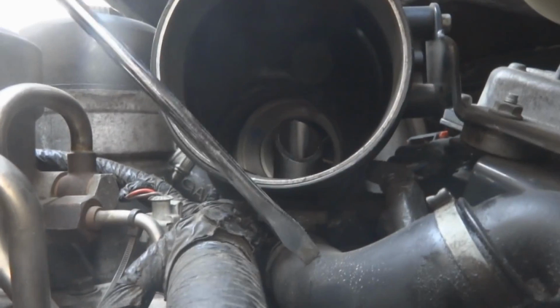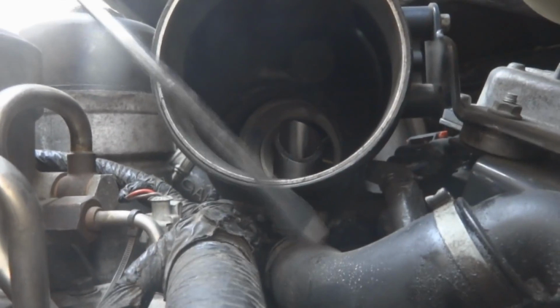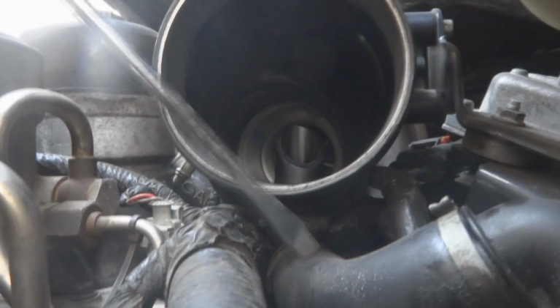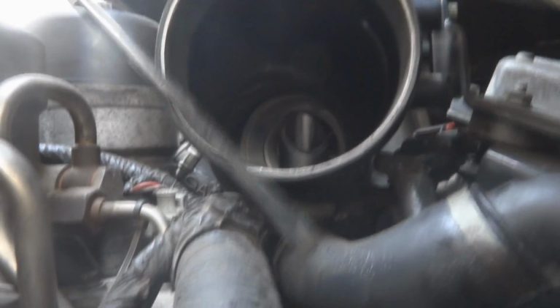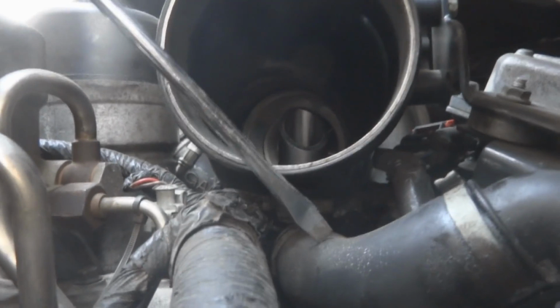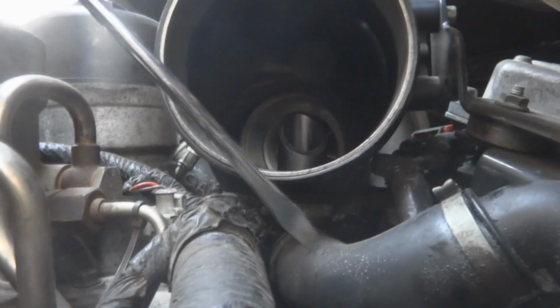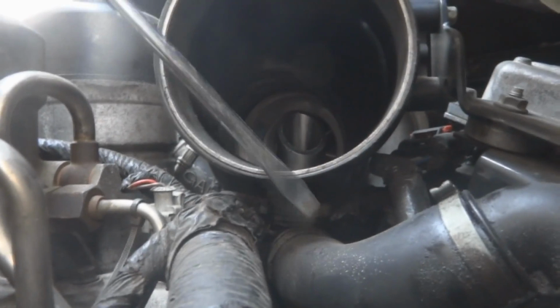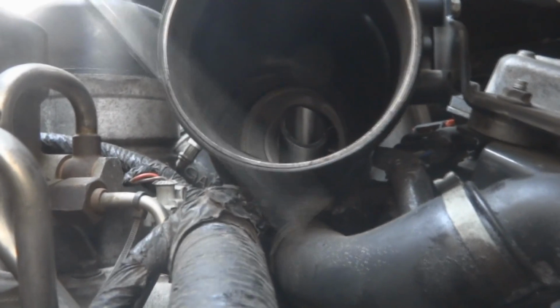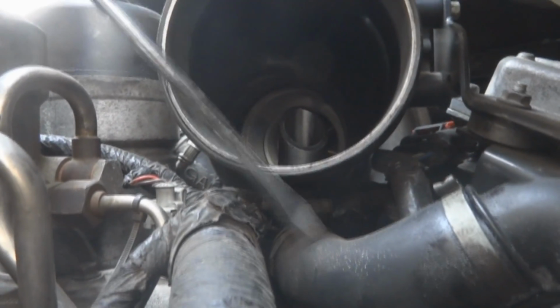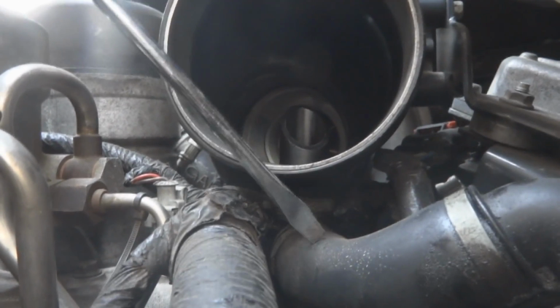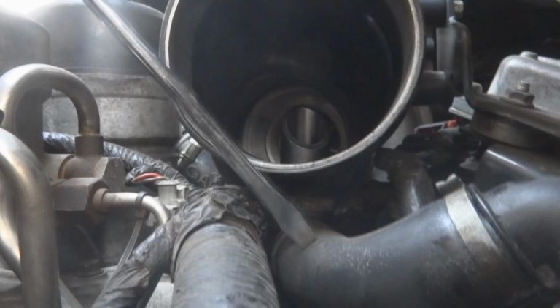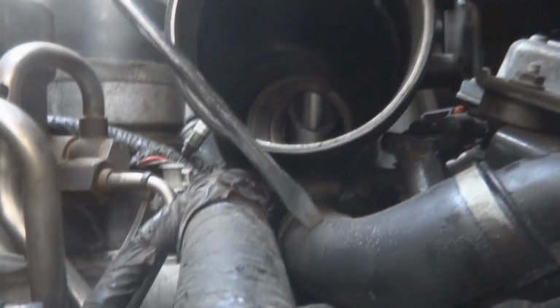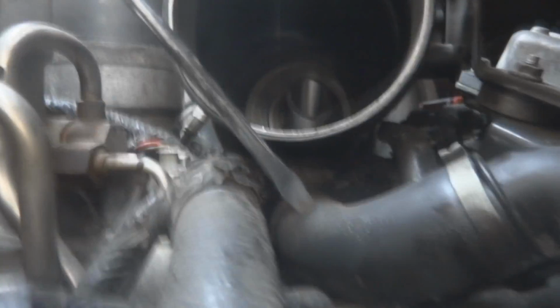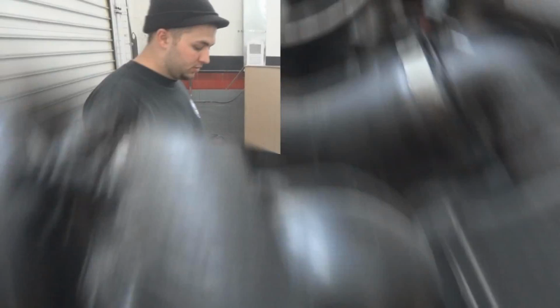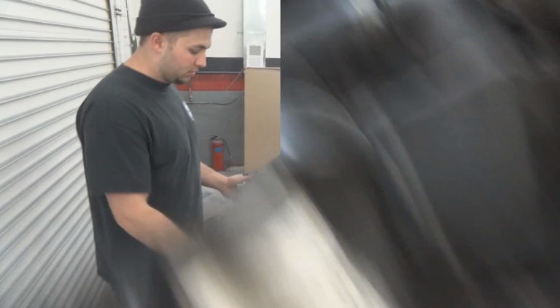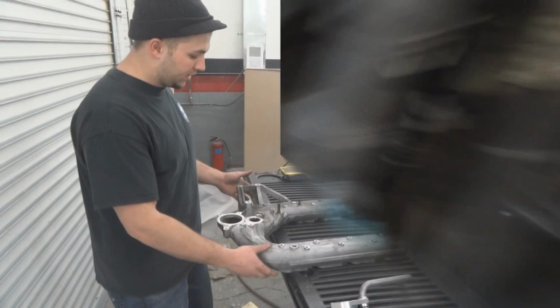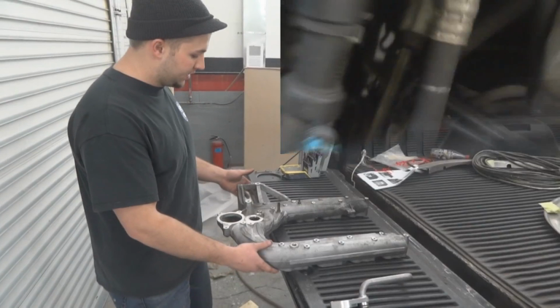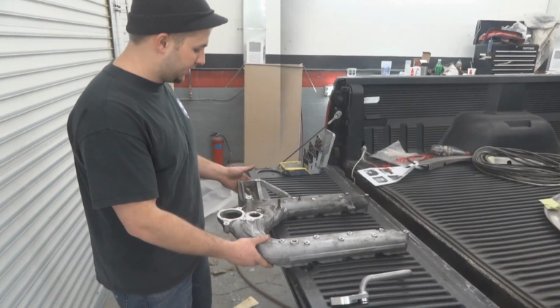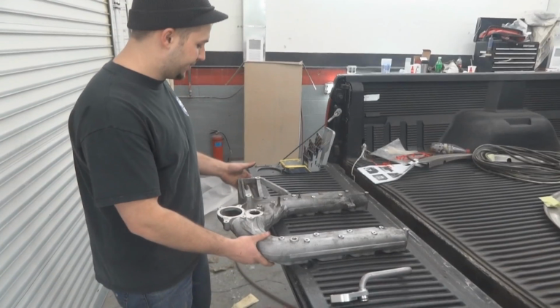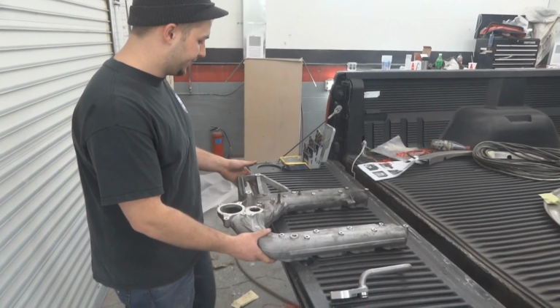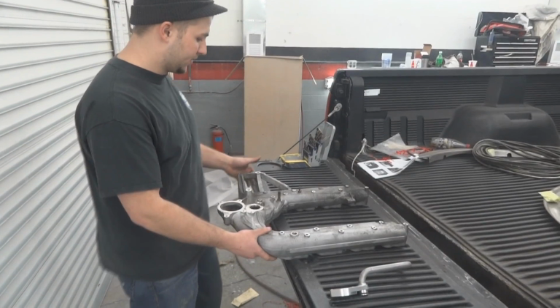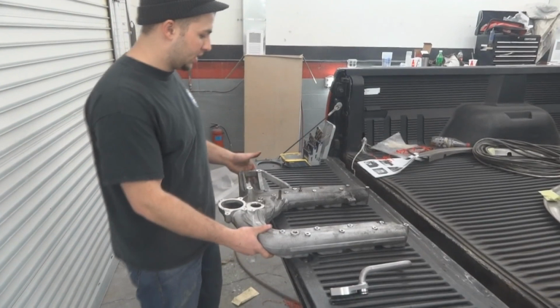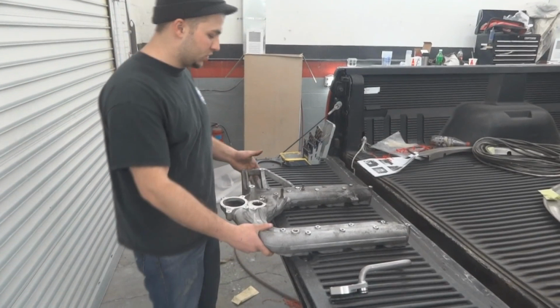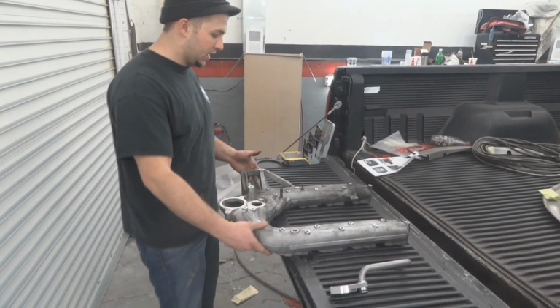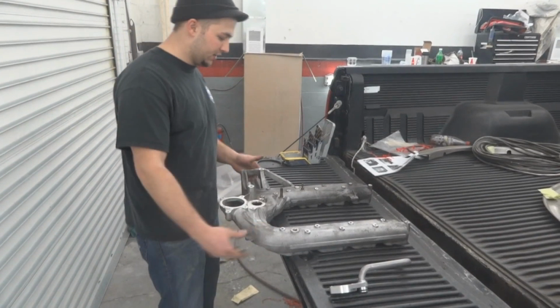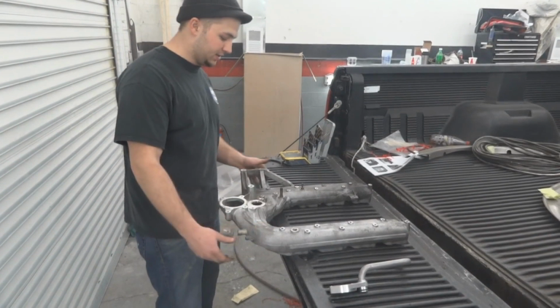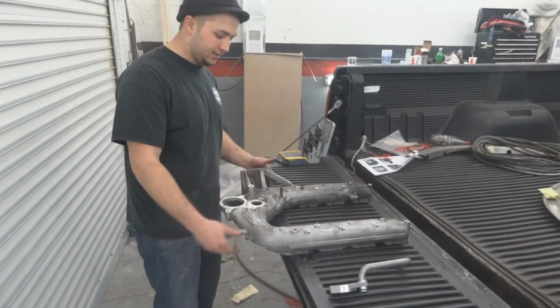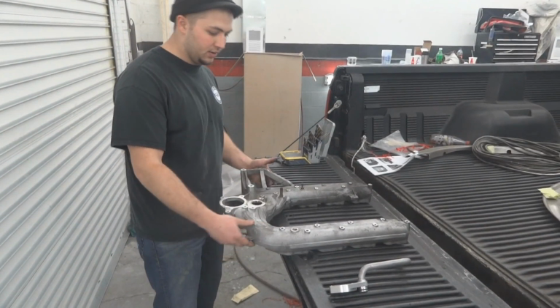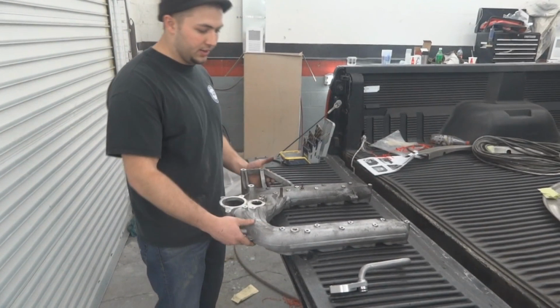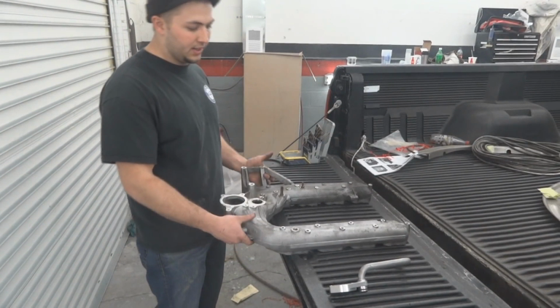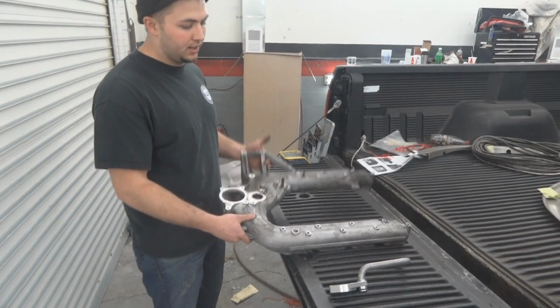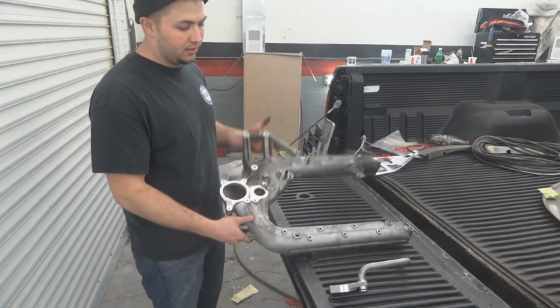The PCV system goes into the actual turbo, as you can see. If you leave this hose off, it will get unmetered air and the truck will not run right.